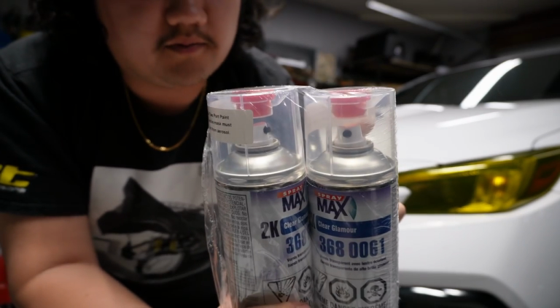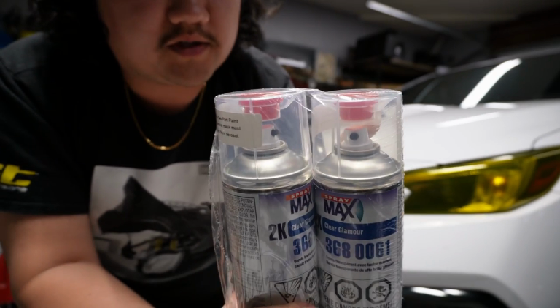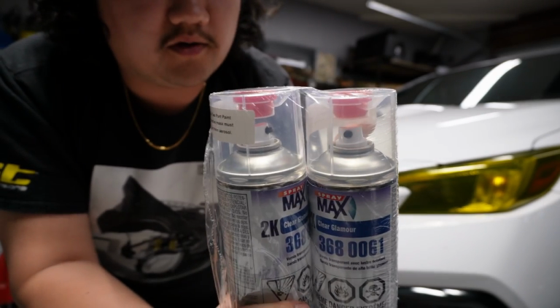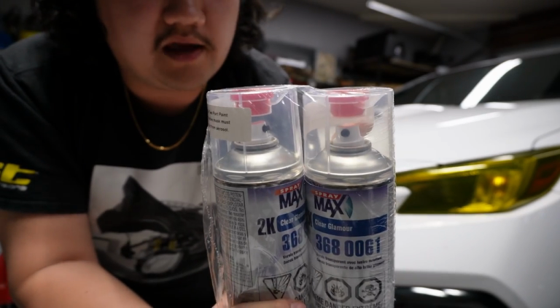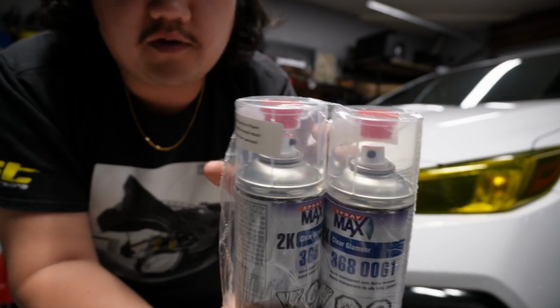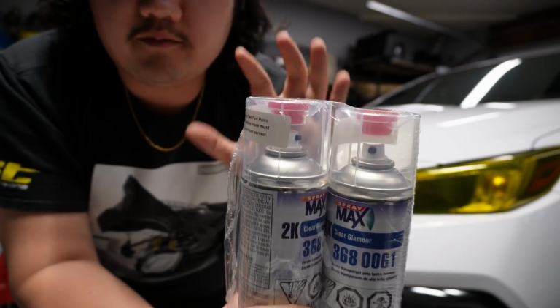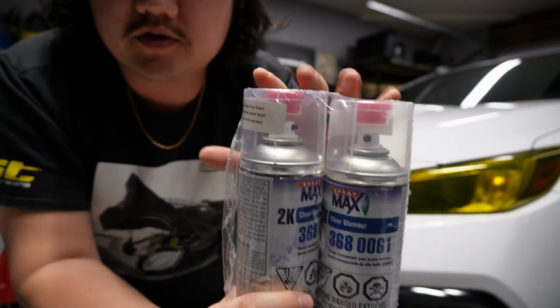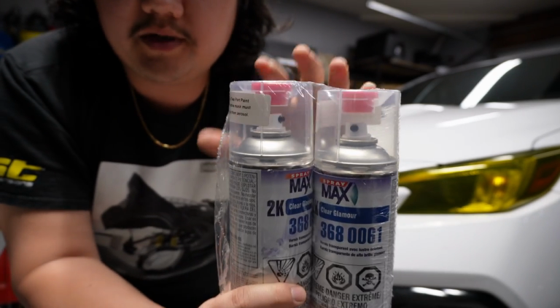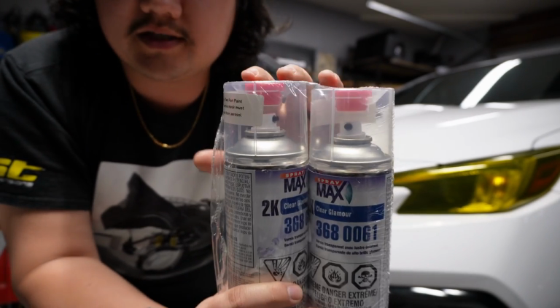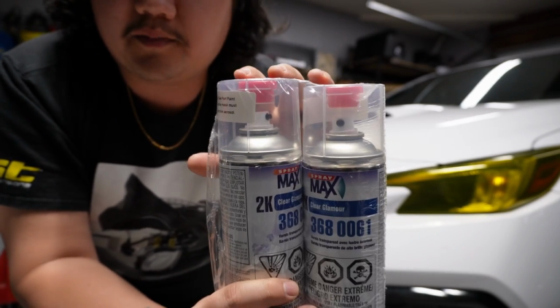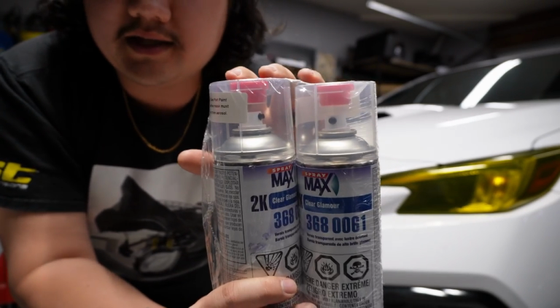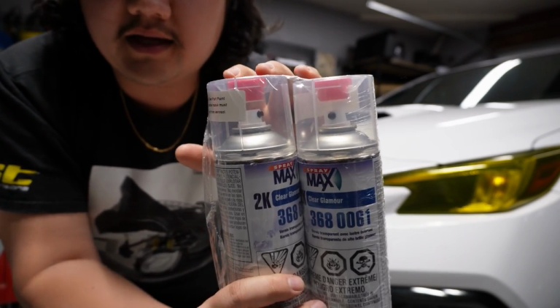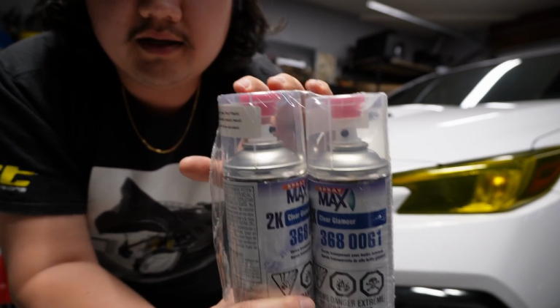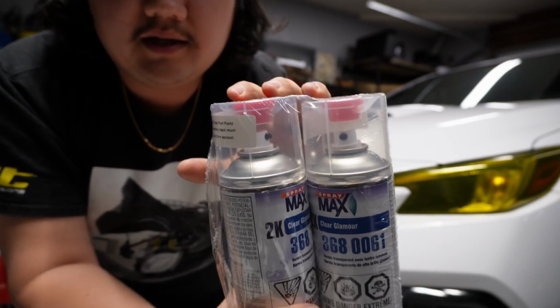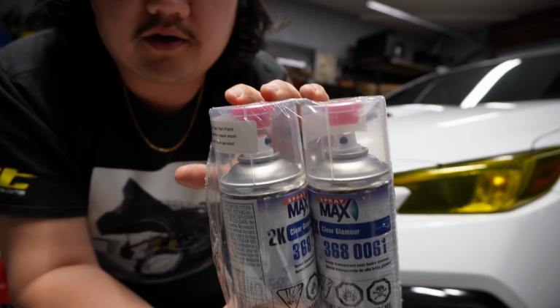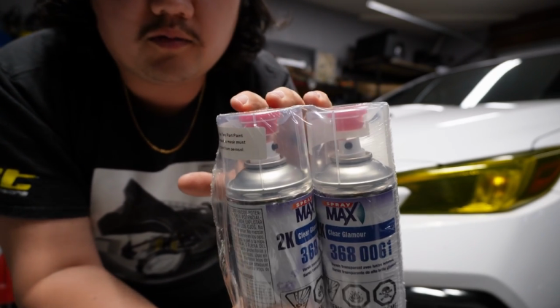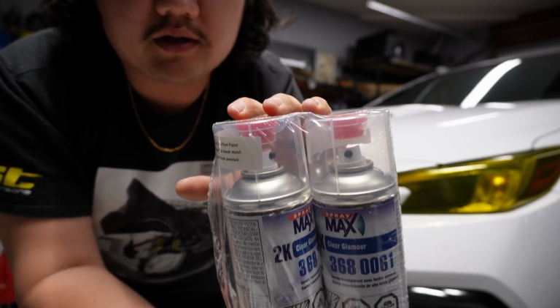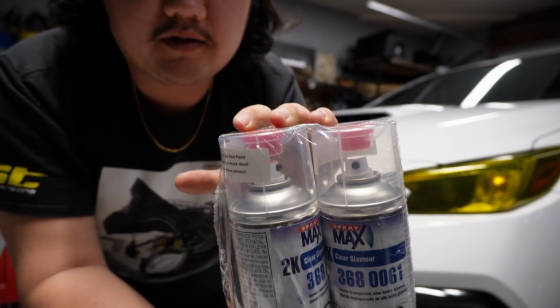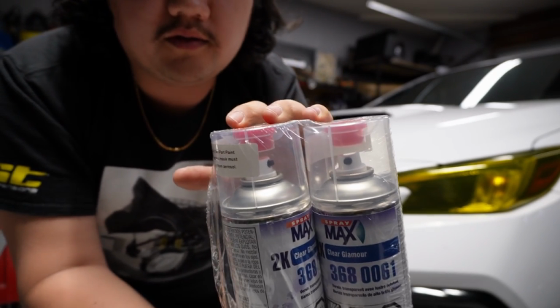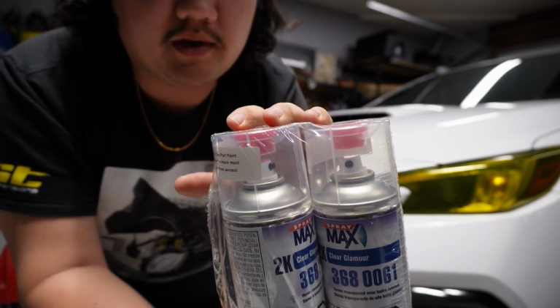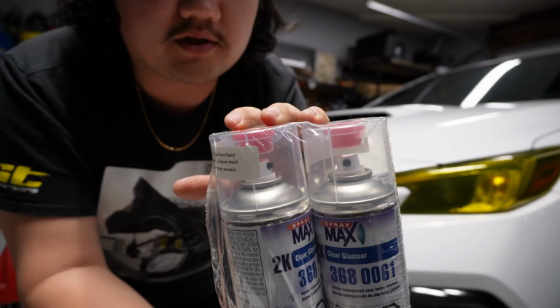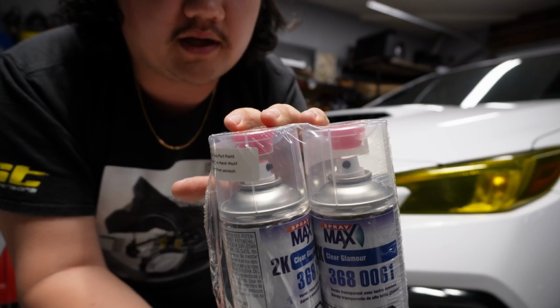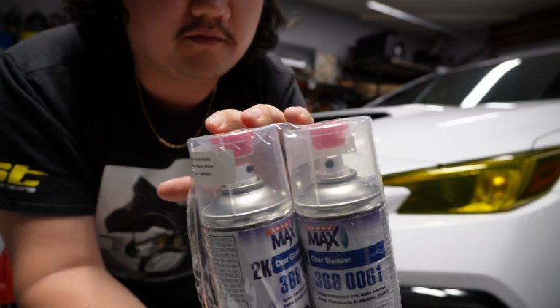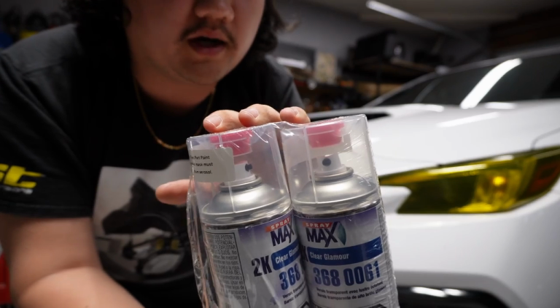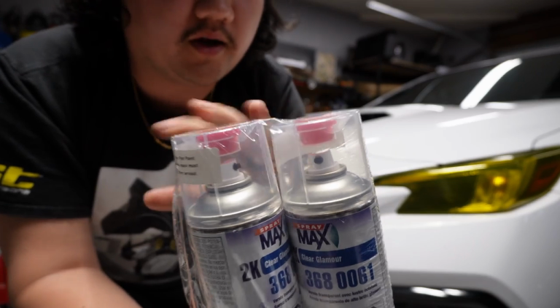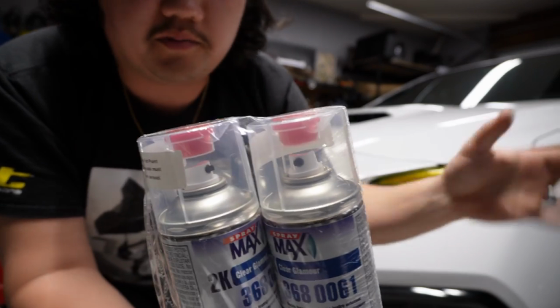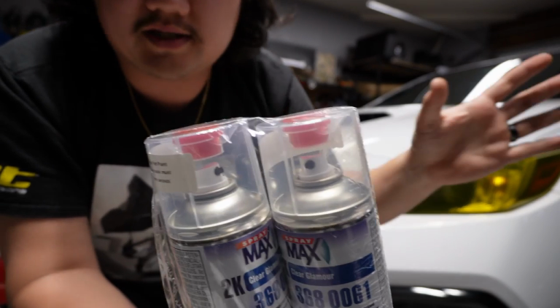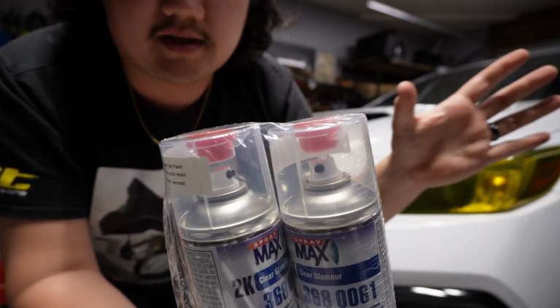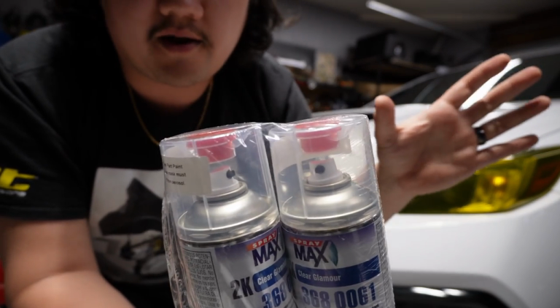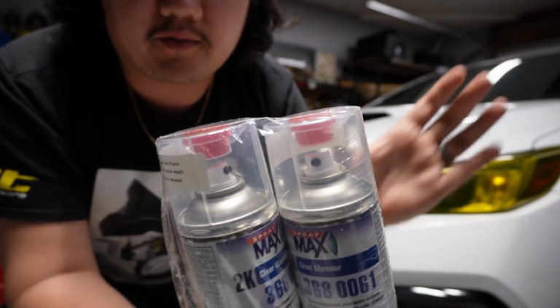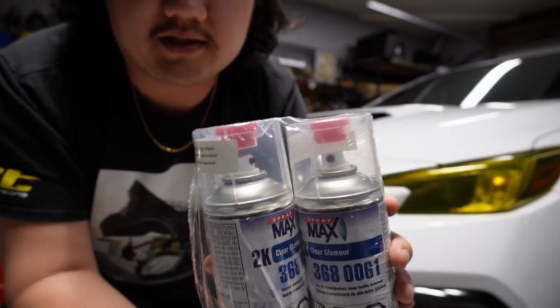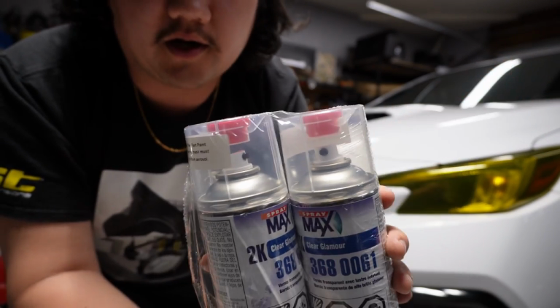So if you have multiple pieces you're painting, you're going to want to make sure that you've got all of your pieces laid out and ready to go.